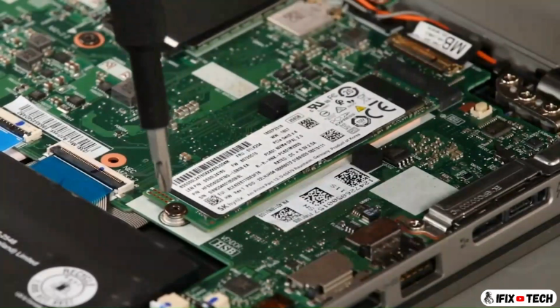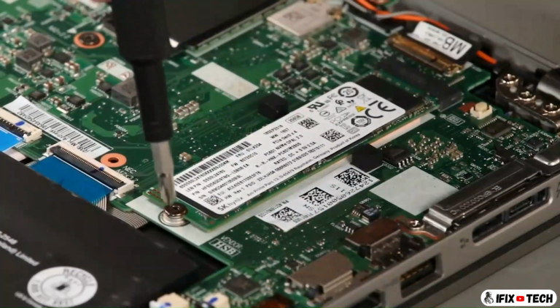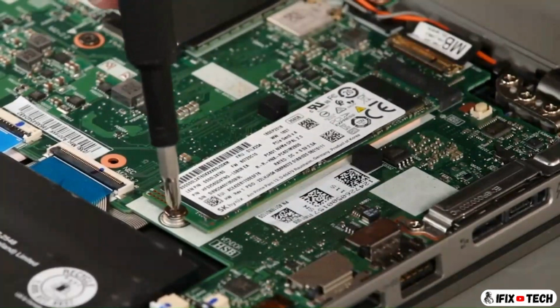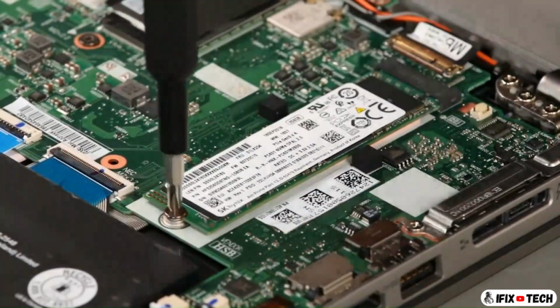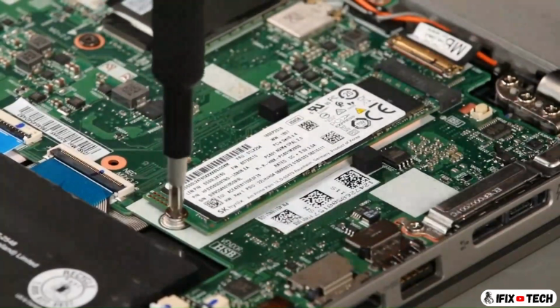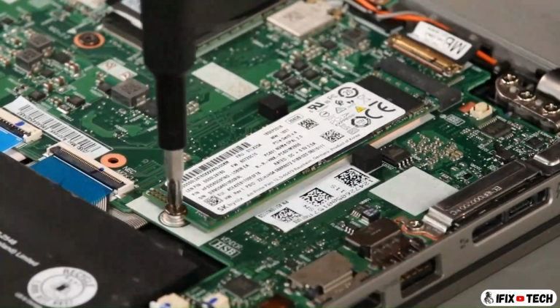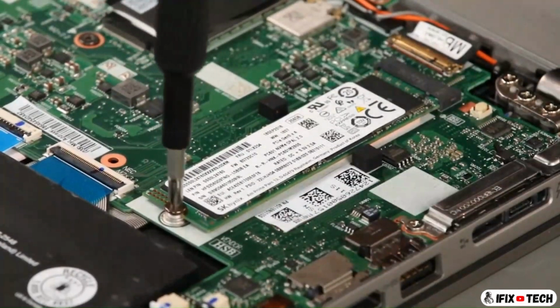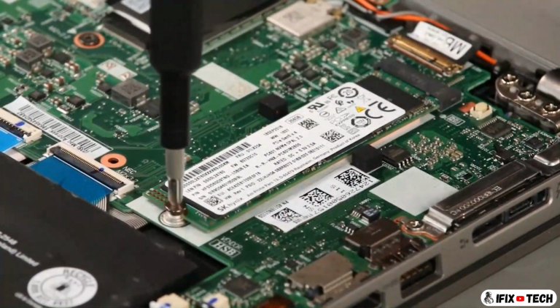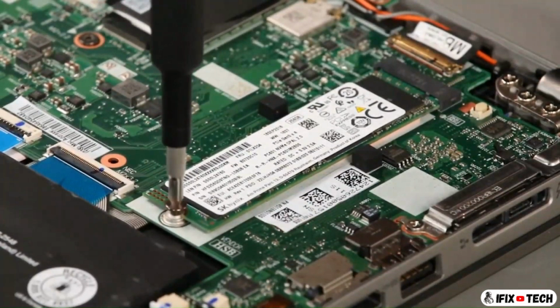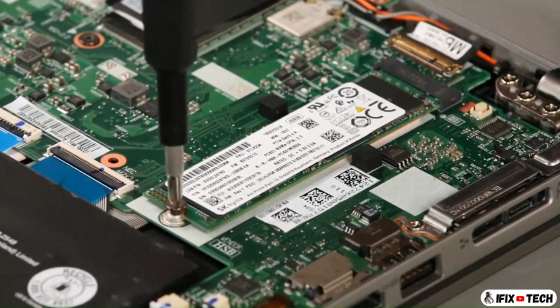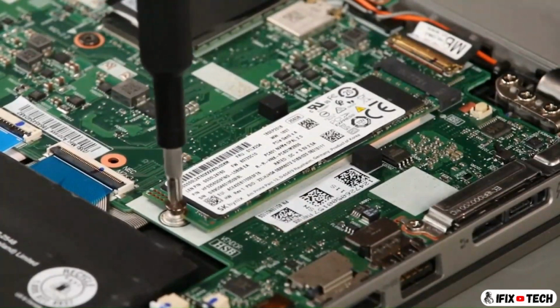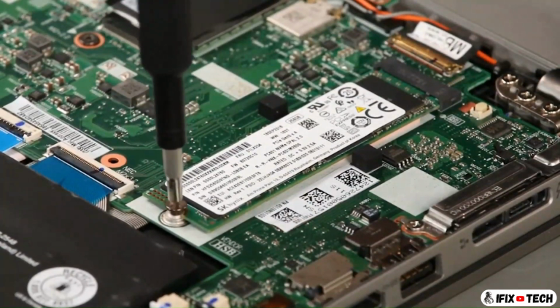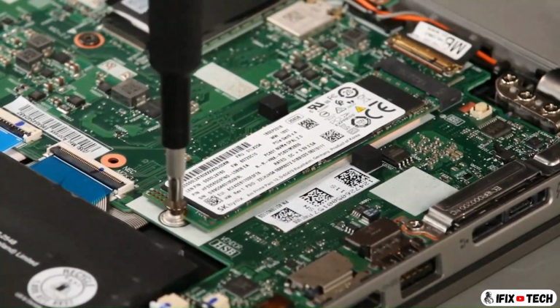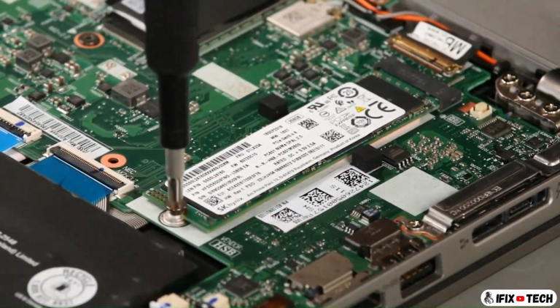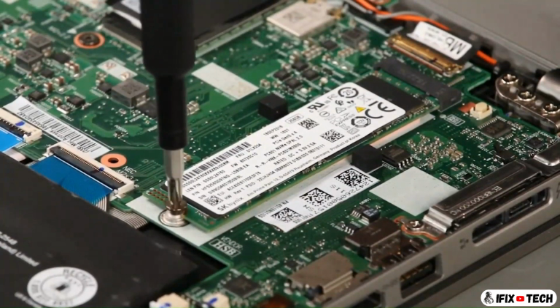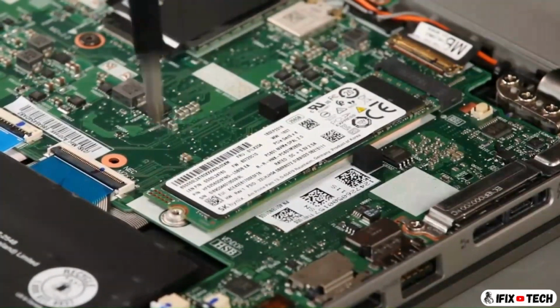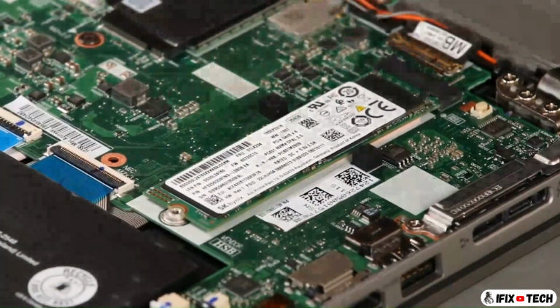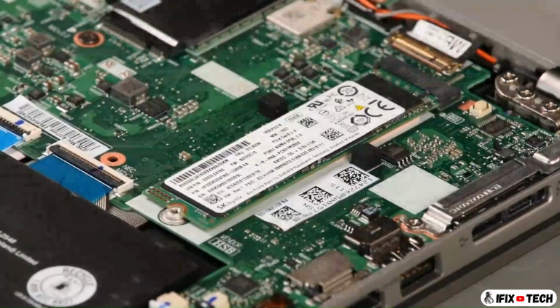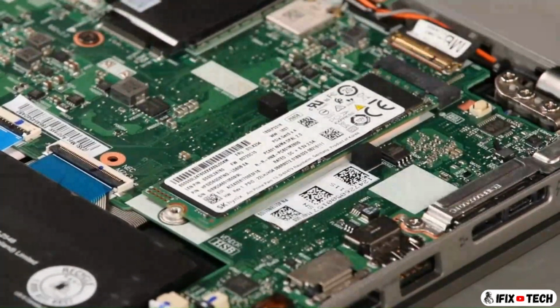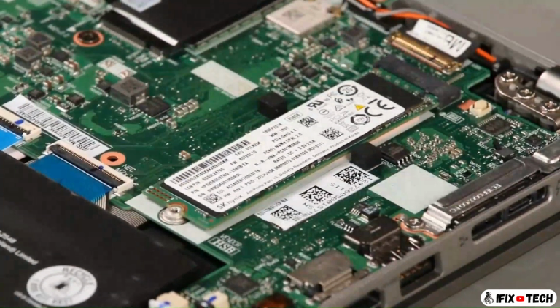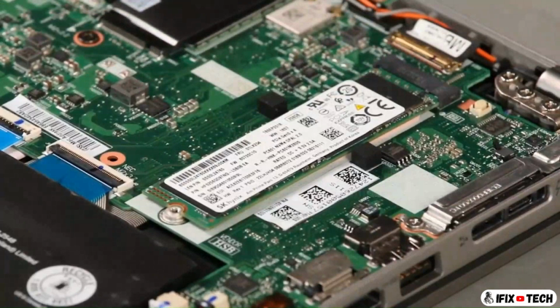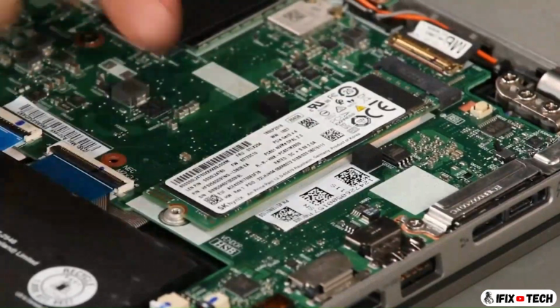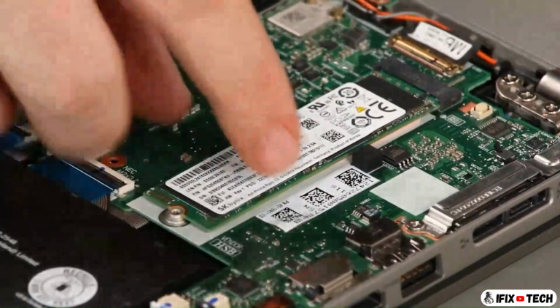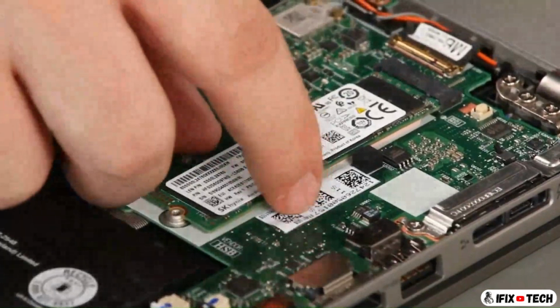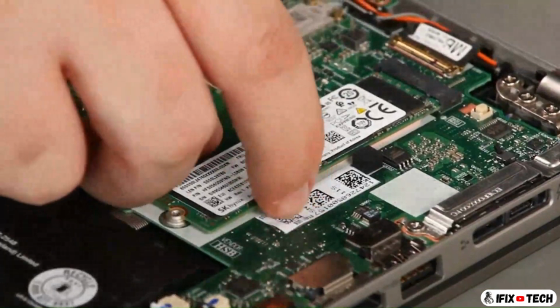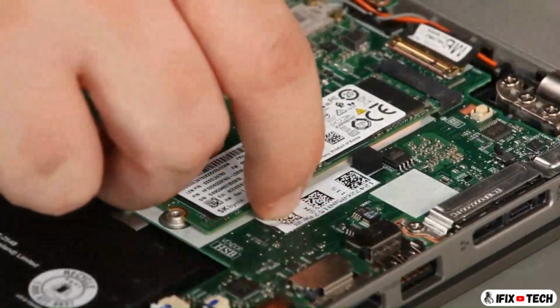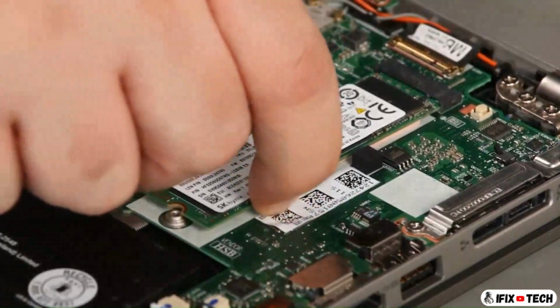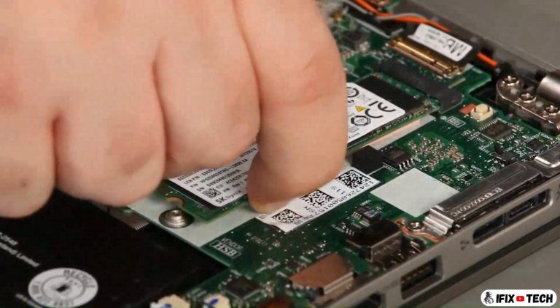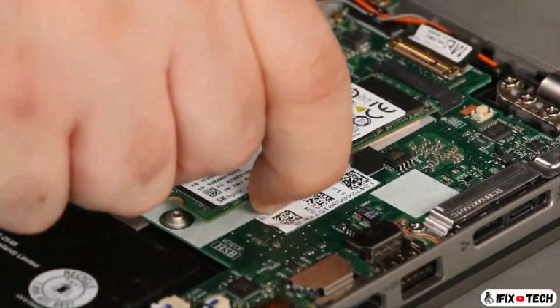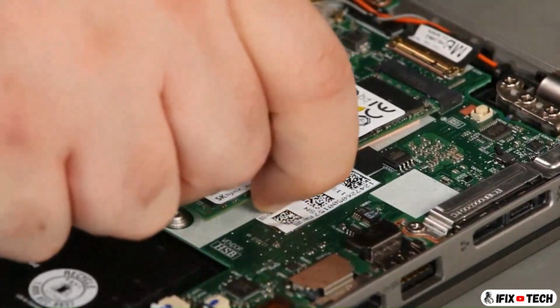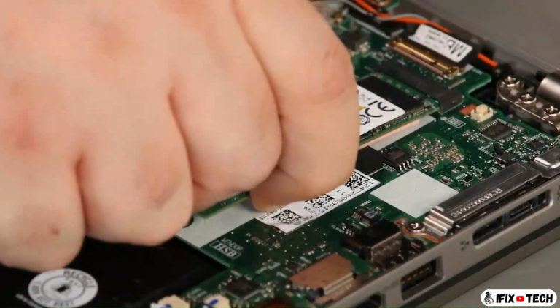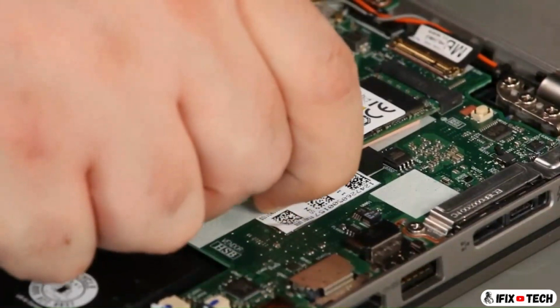Remove the screw. Pull the card from the slot.